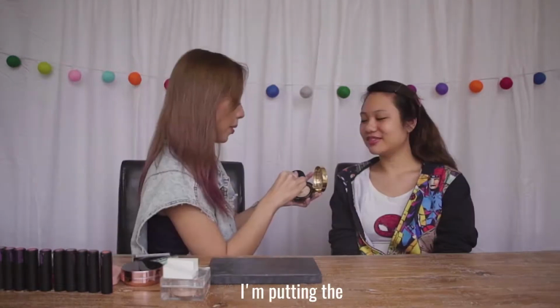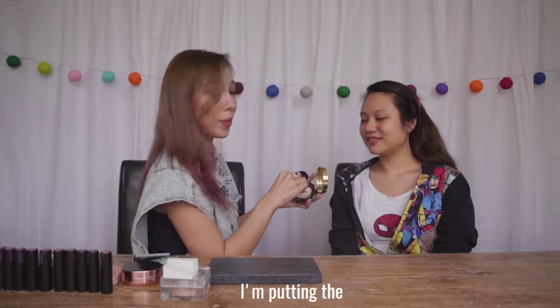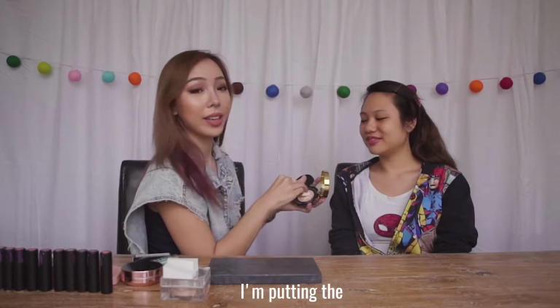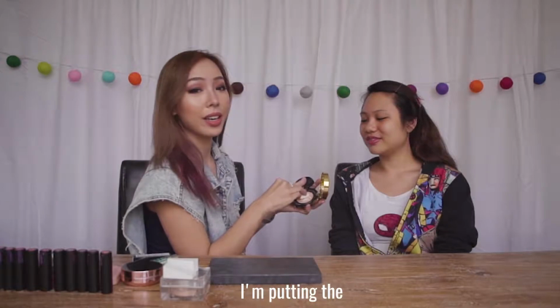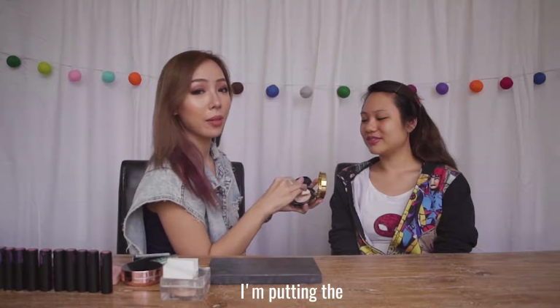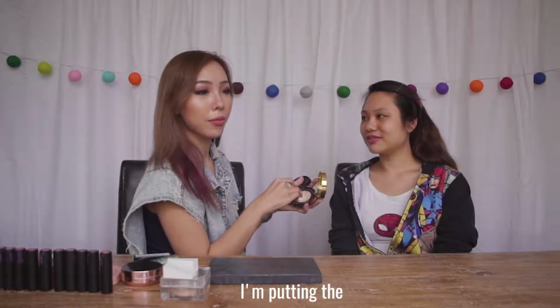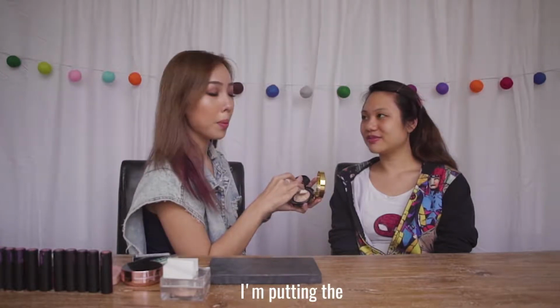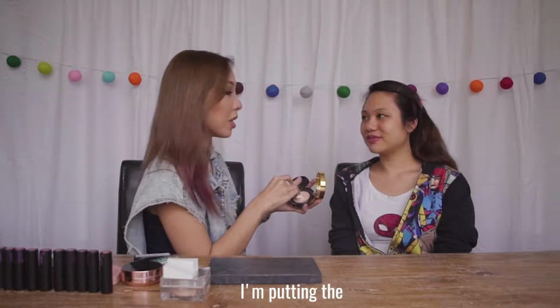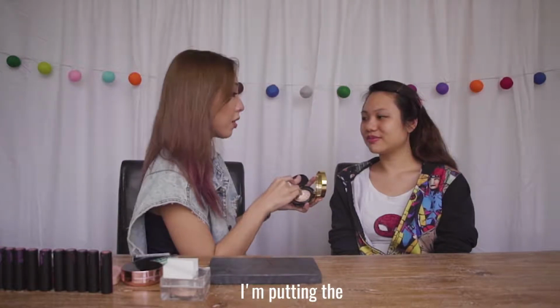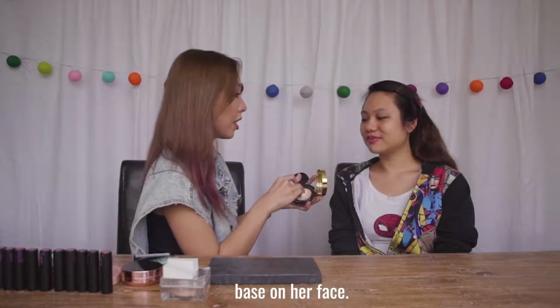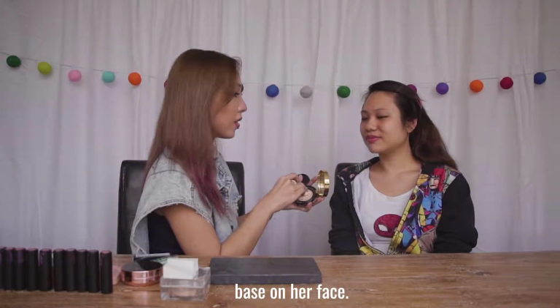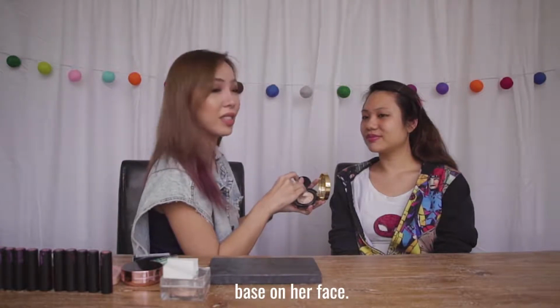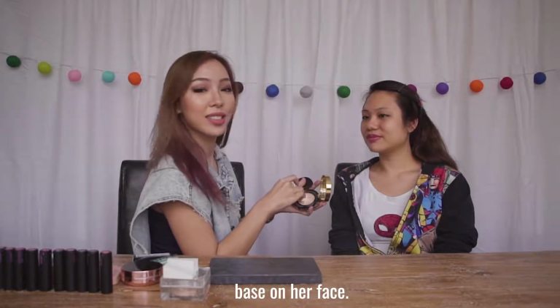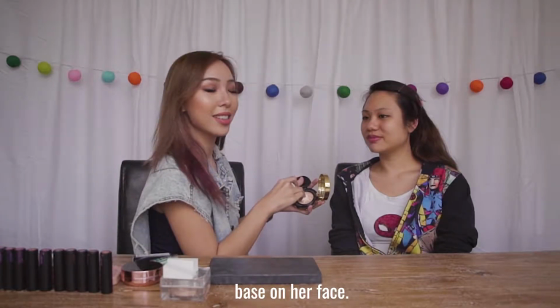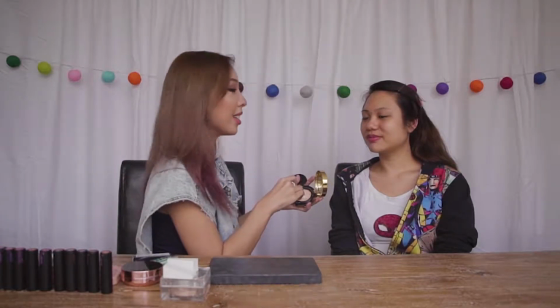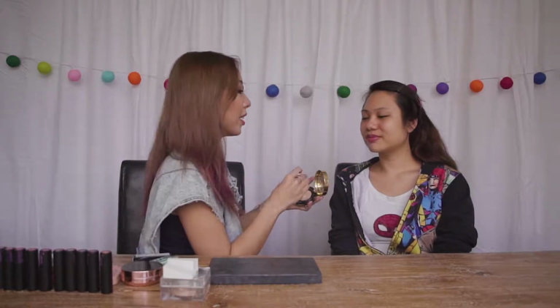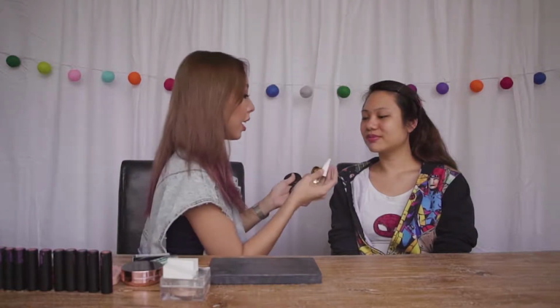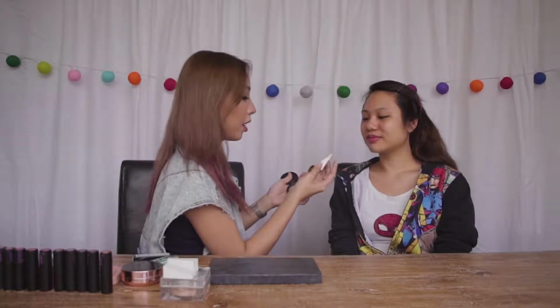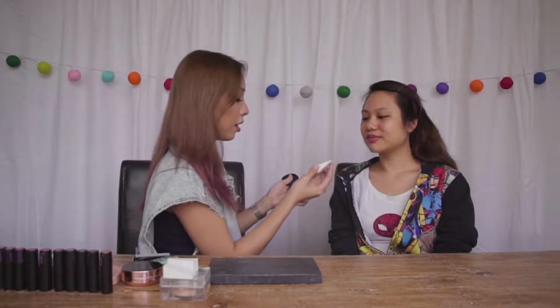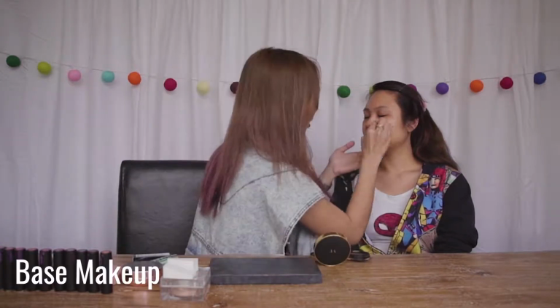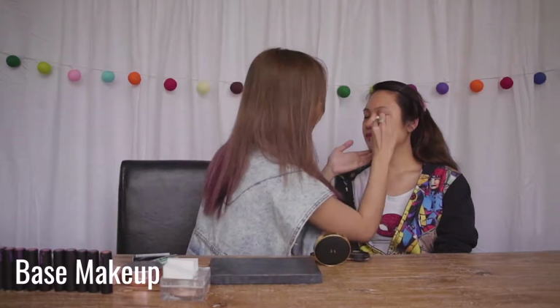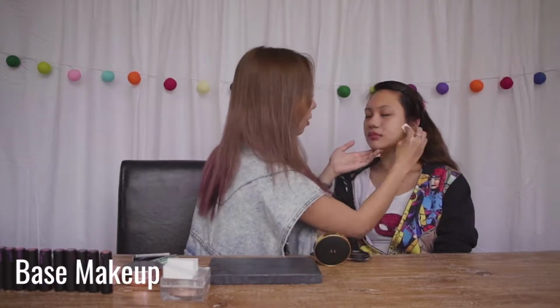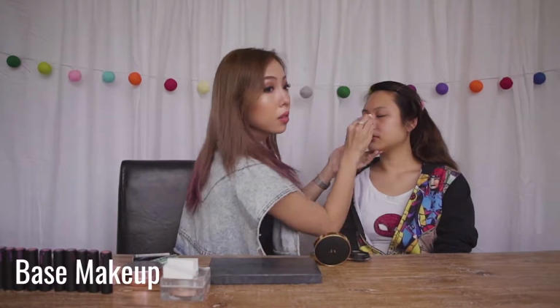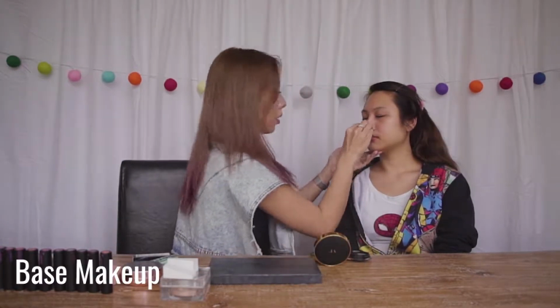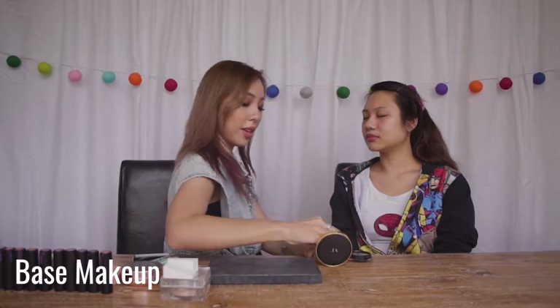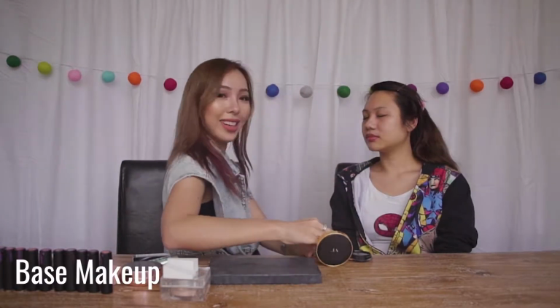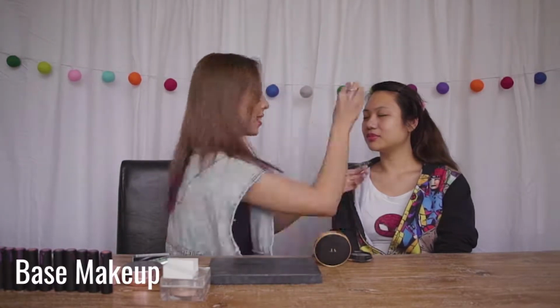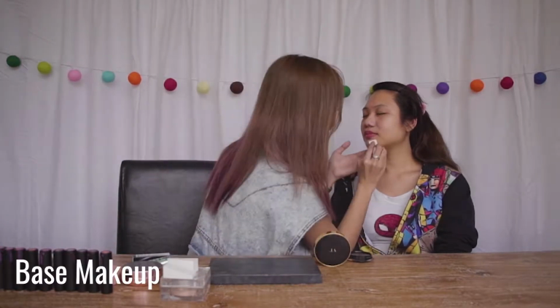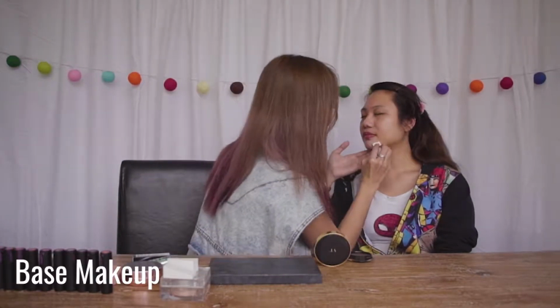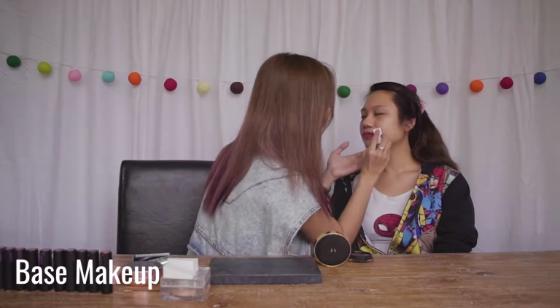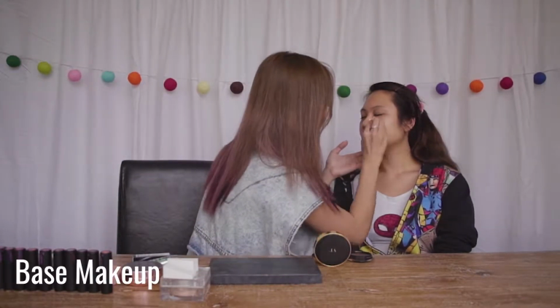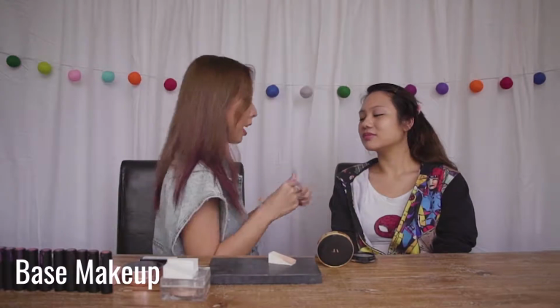I'm putting the base on her face first. Here we go.